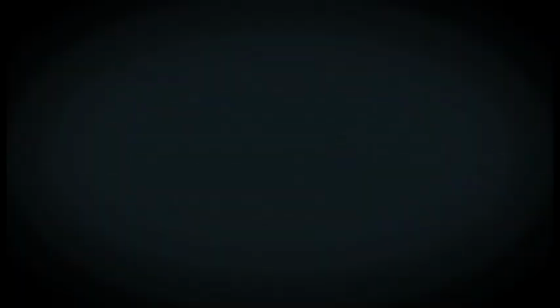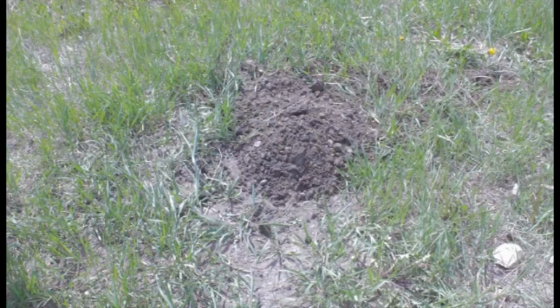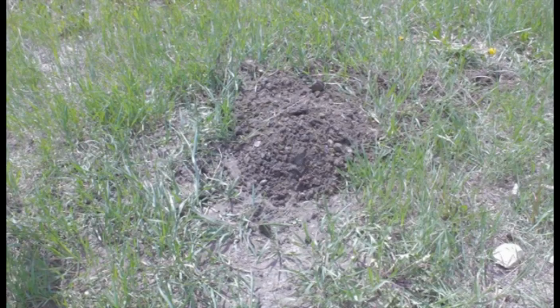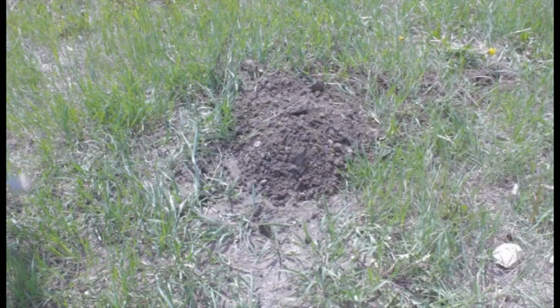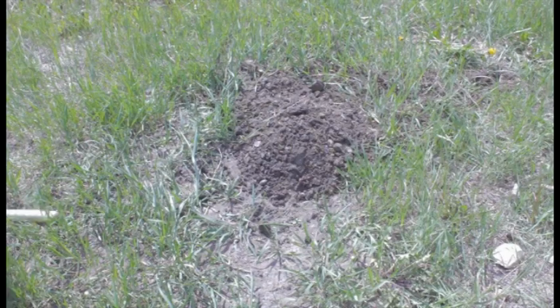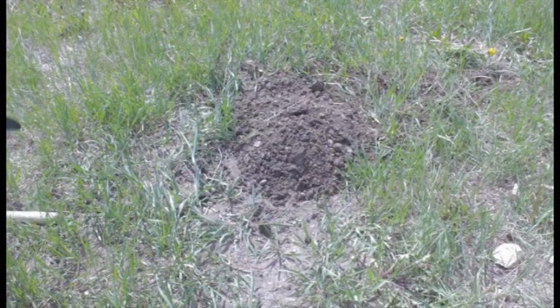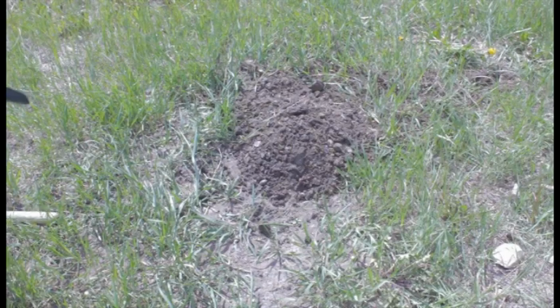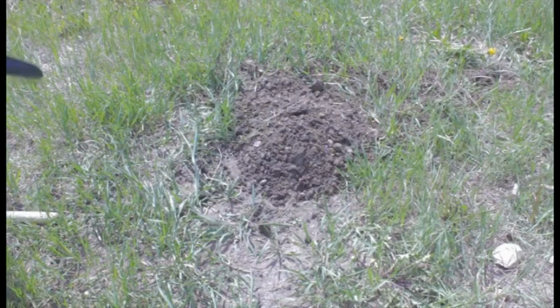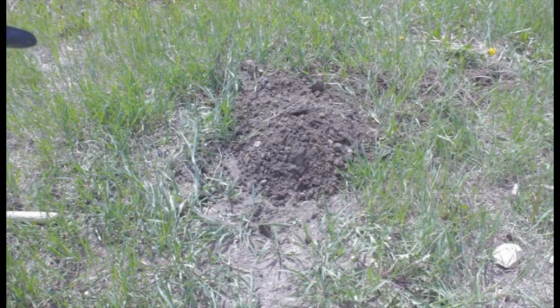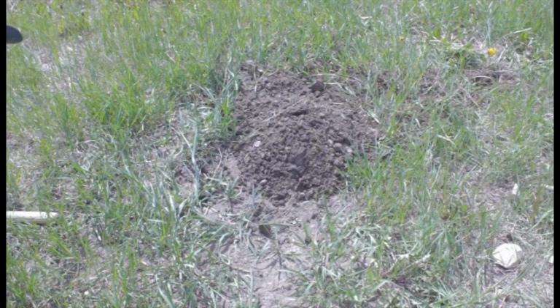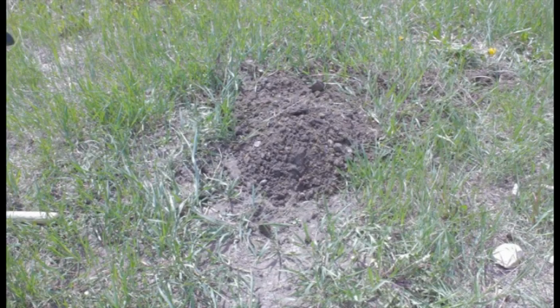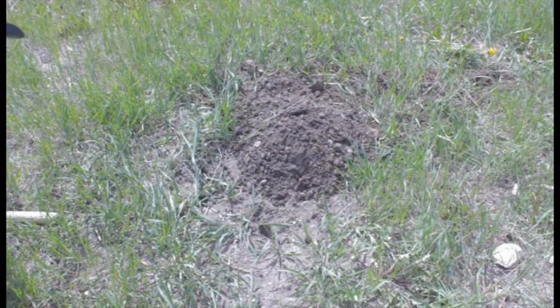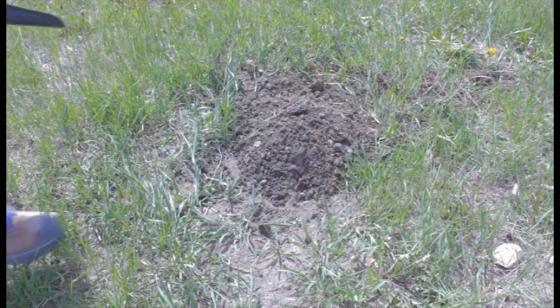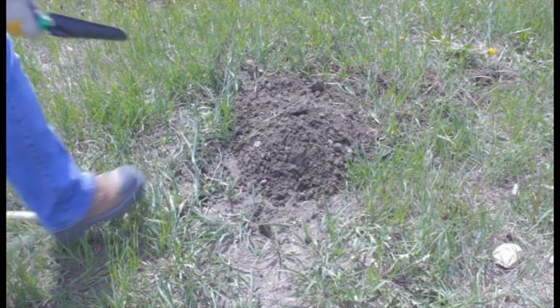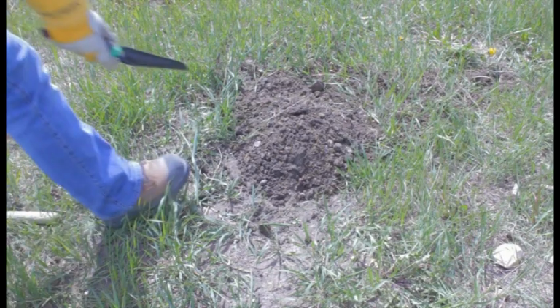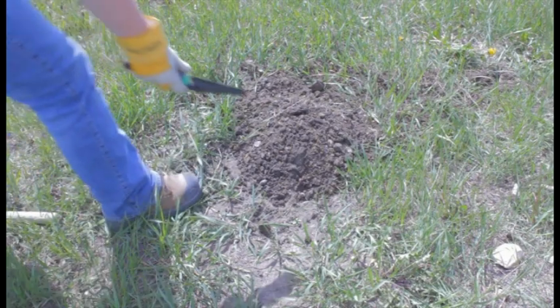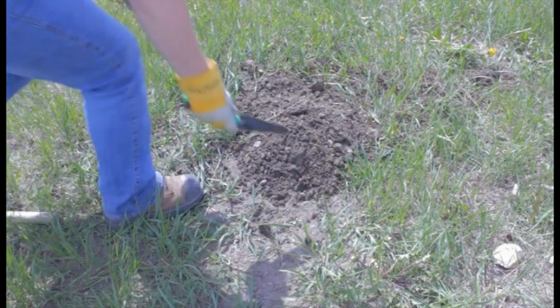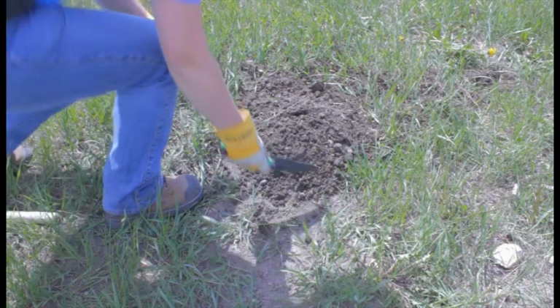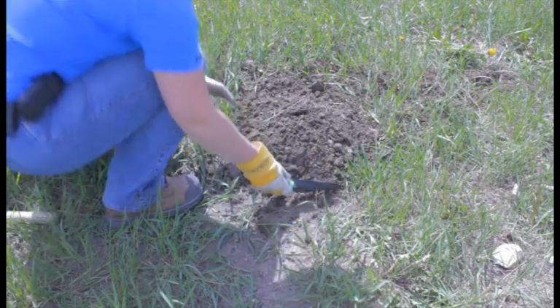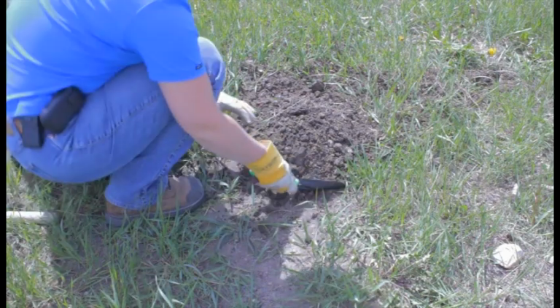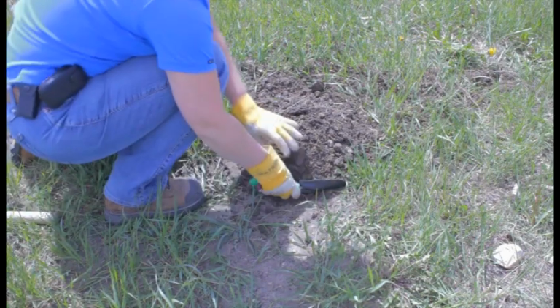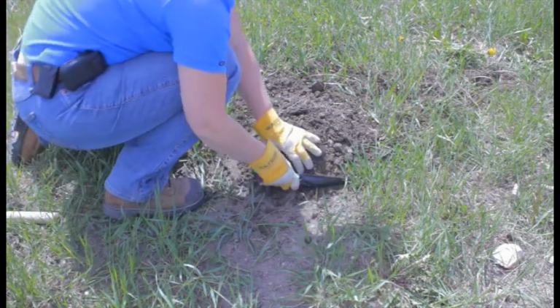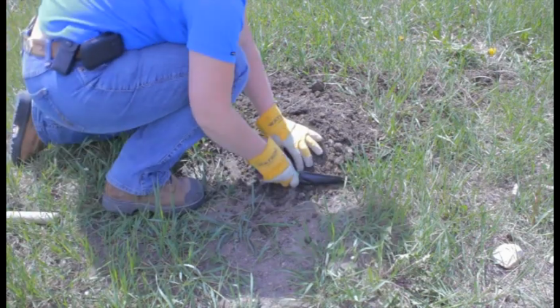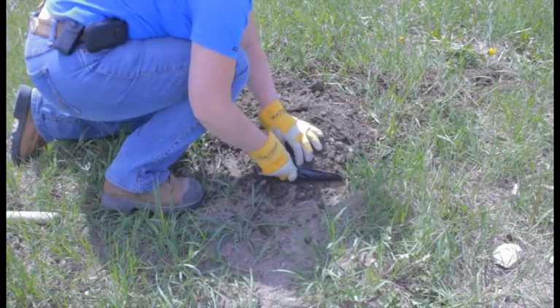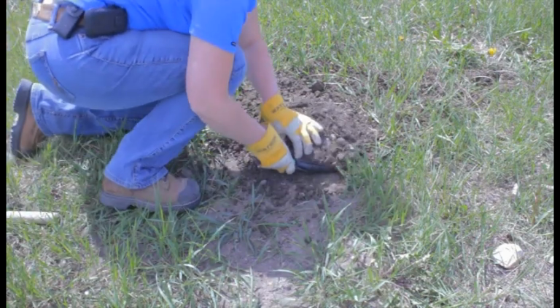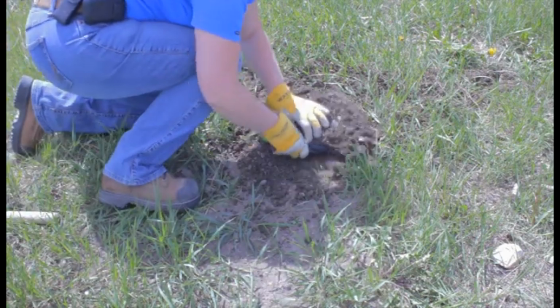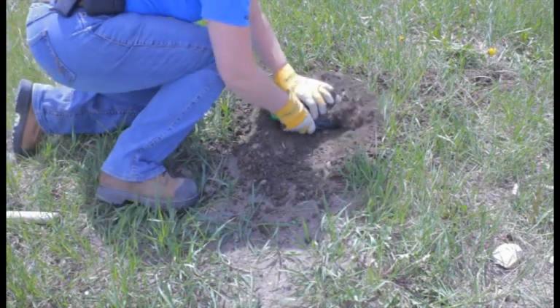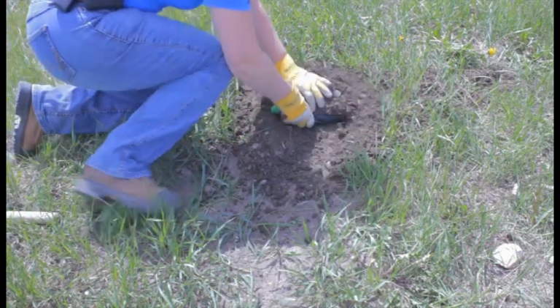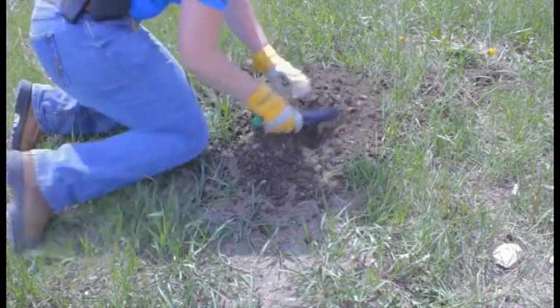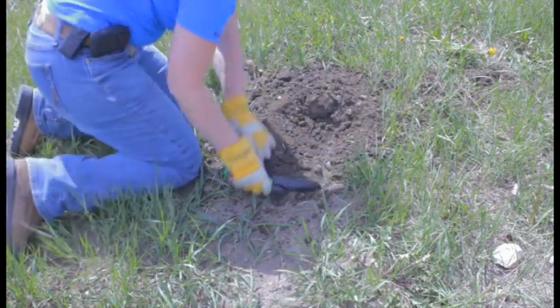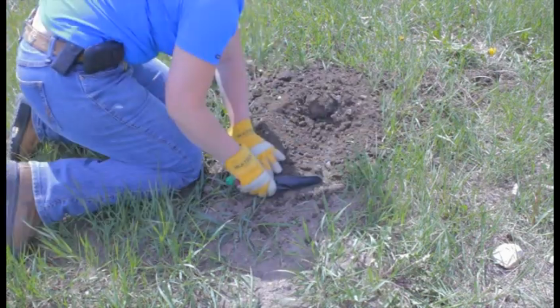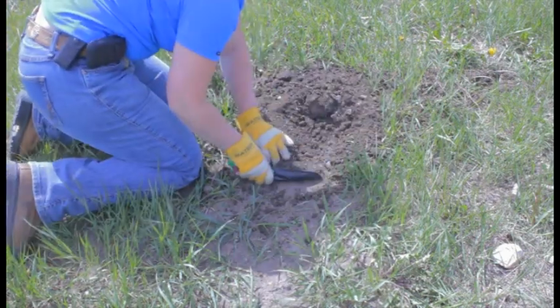To trap a gopher, you first need to identify their burrows. Traps are an effective way to control pocket gophers.